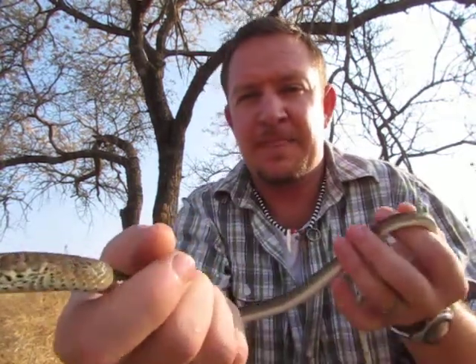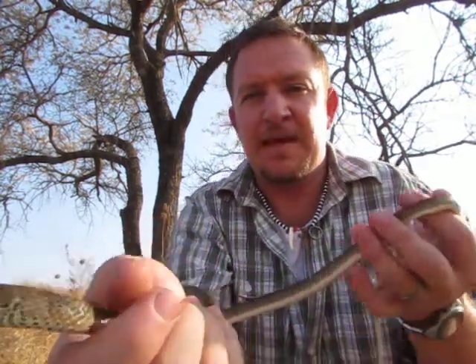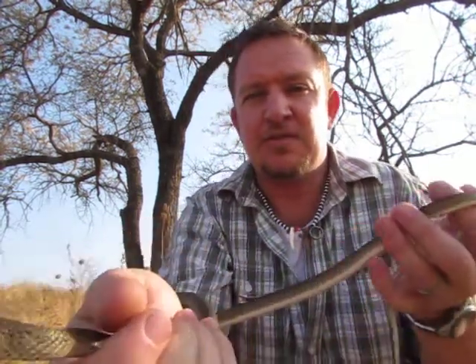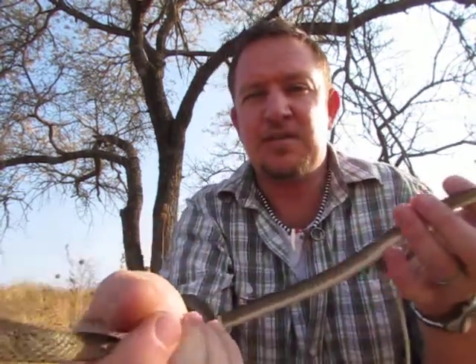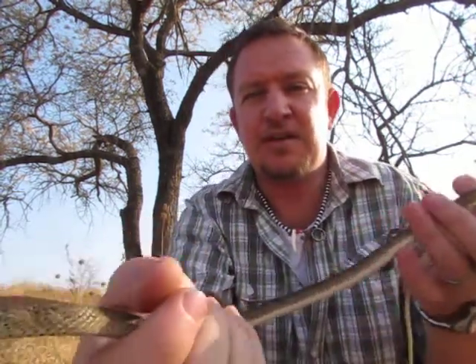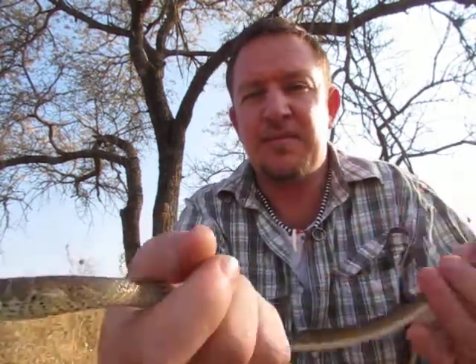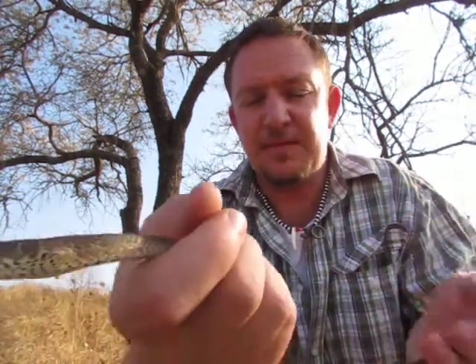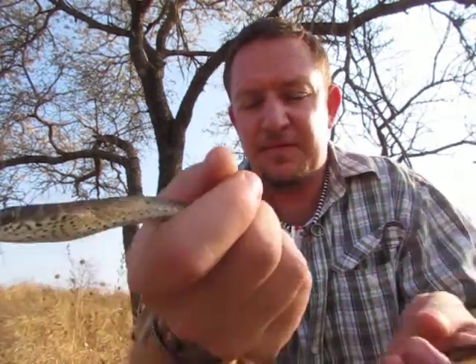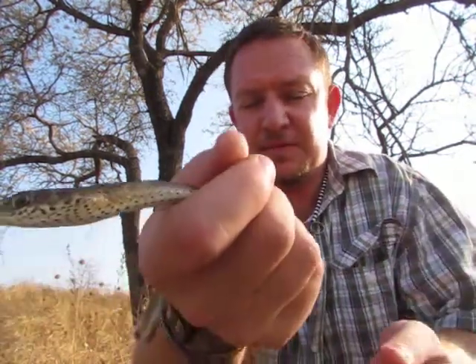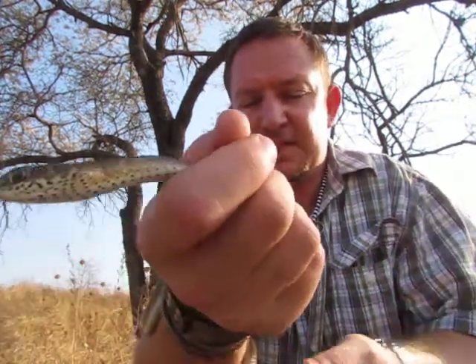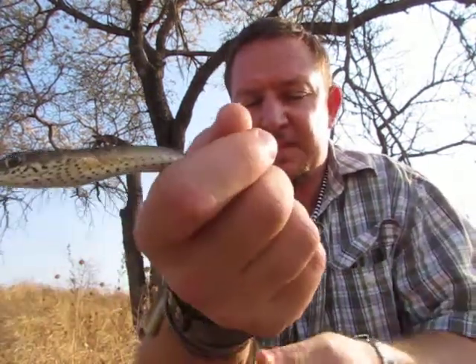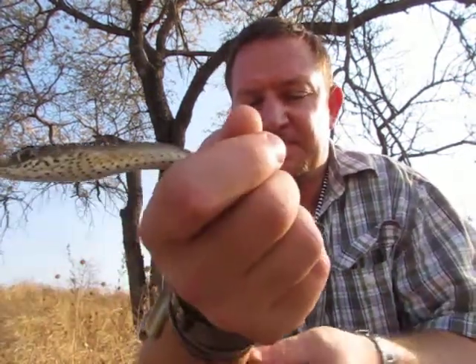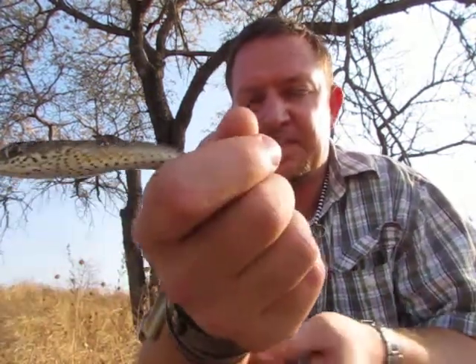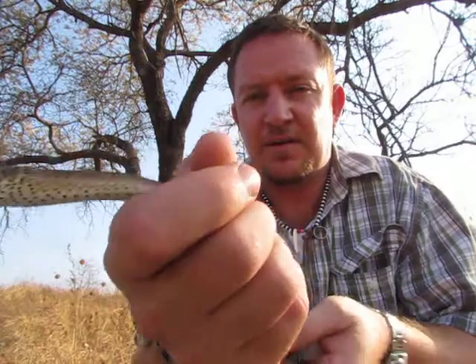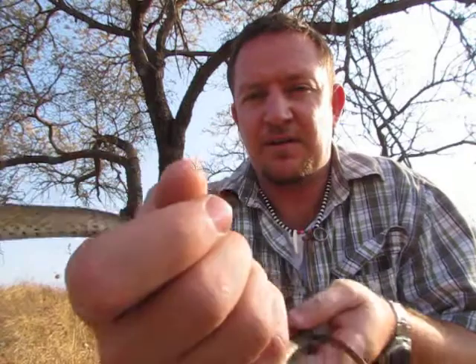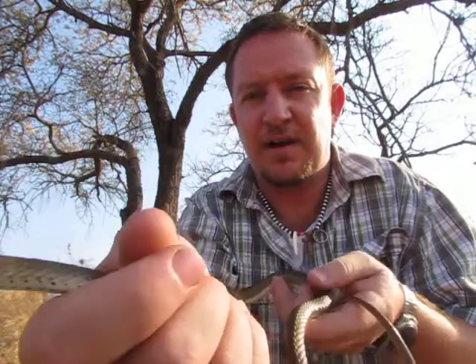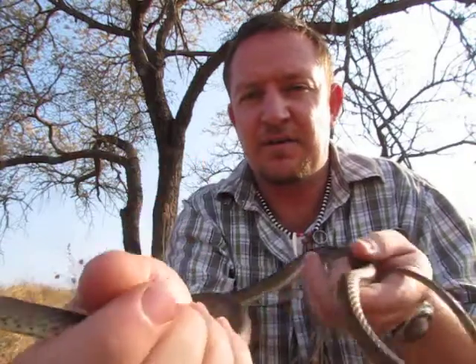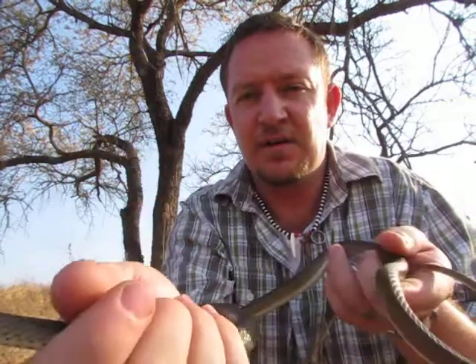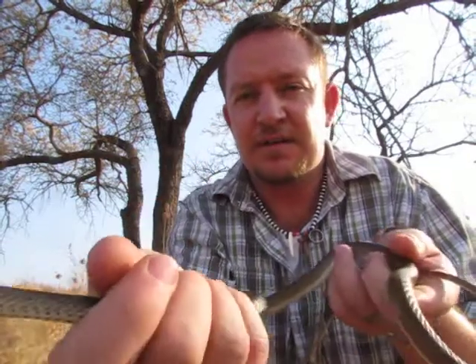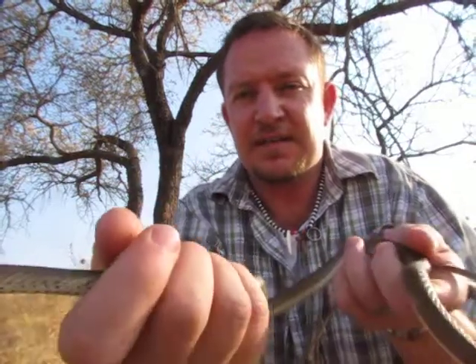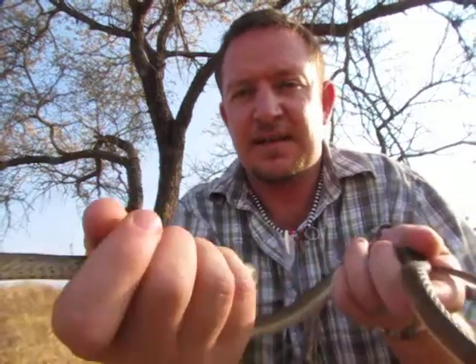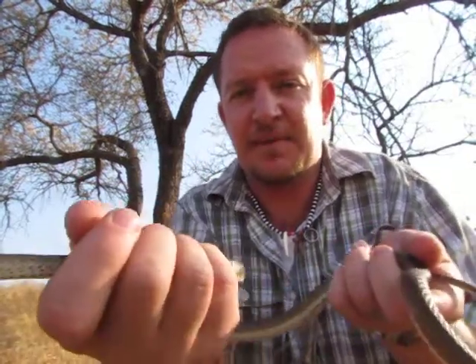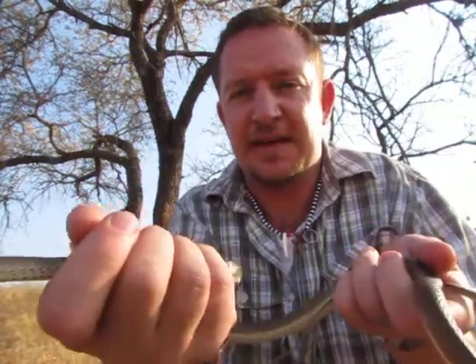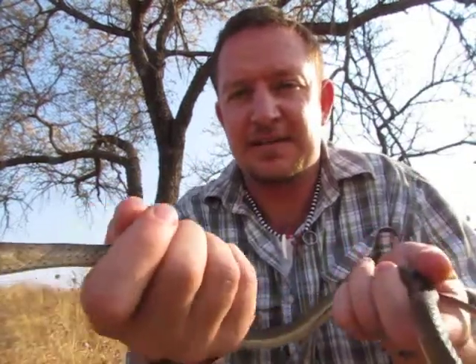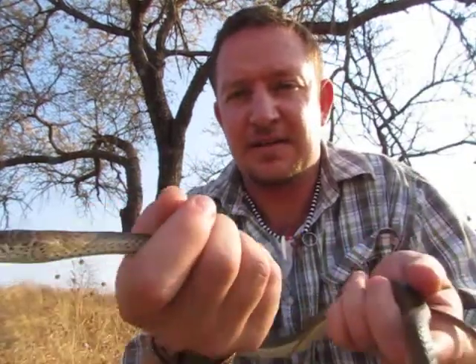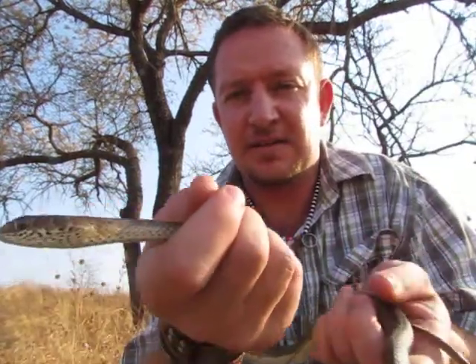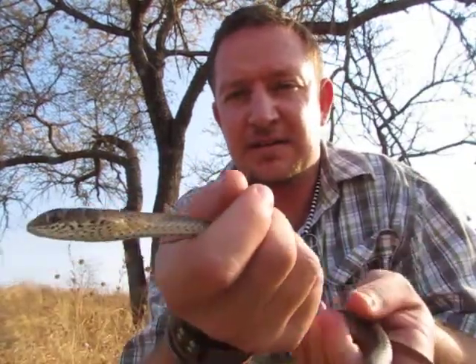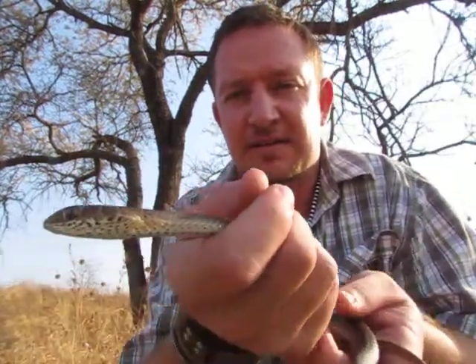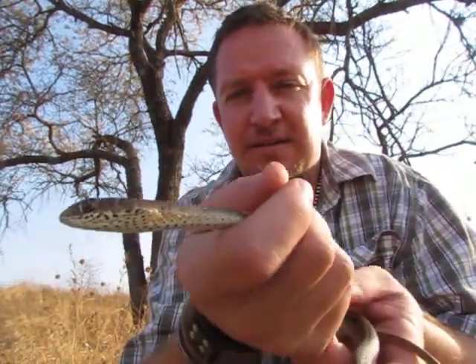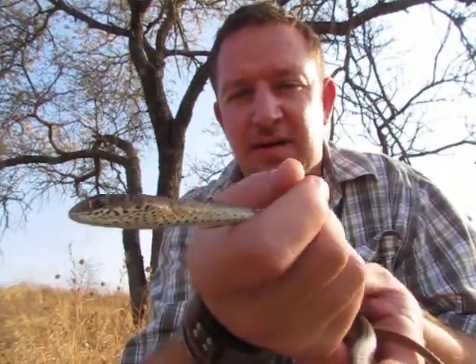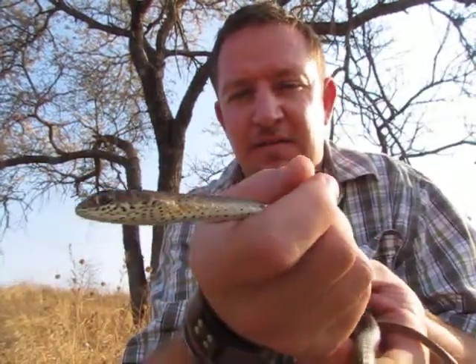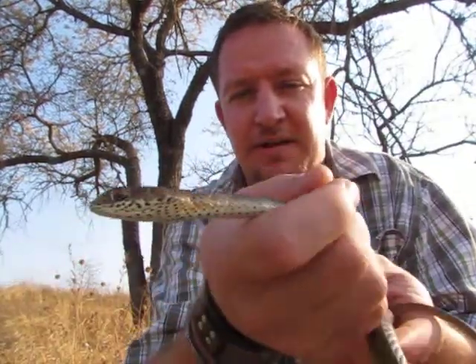Do not harm them. If you see them on the road, try and brake so that you don't go over it.